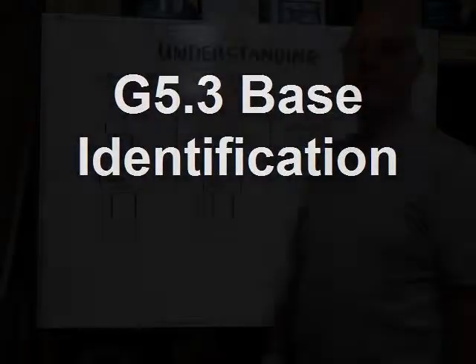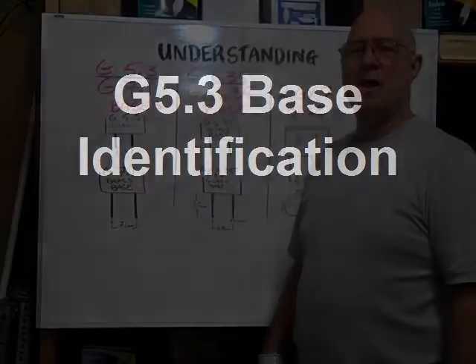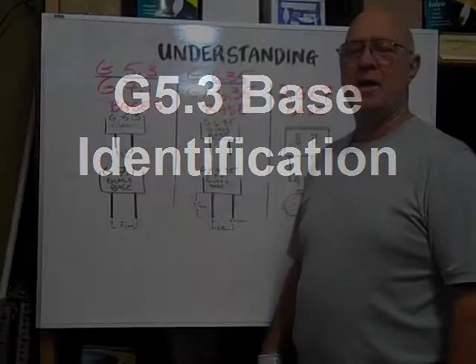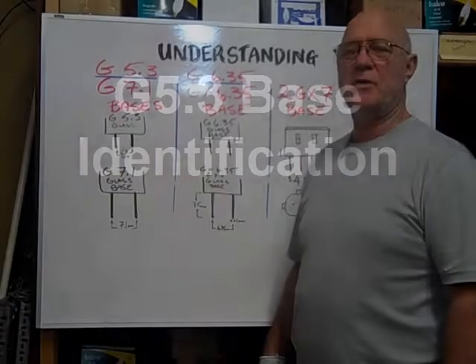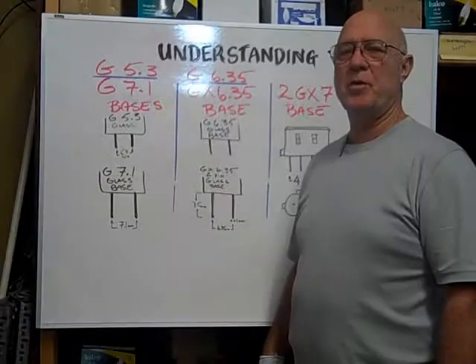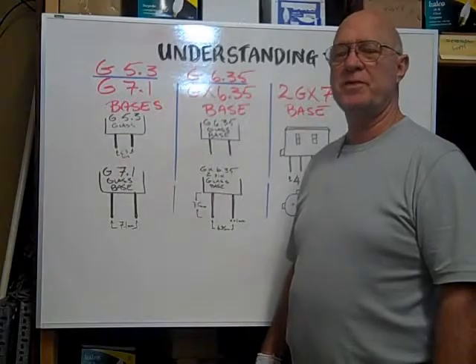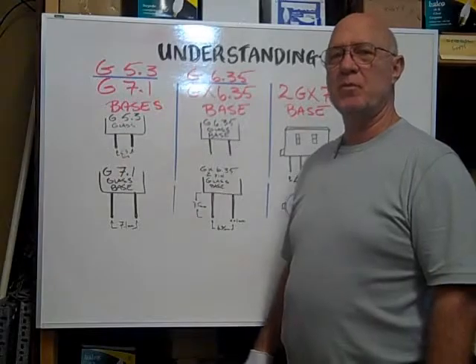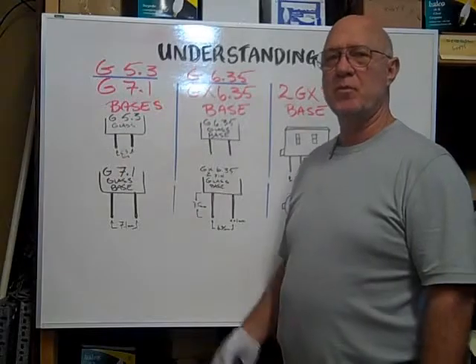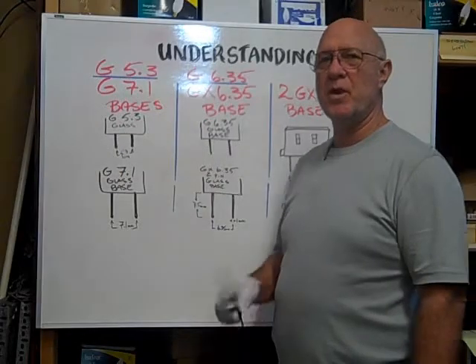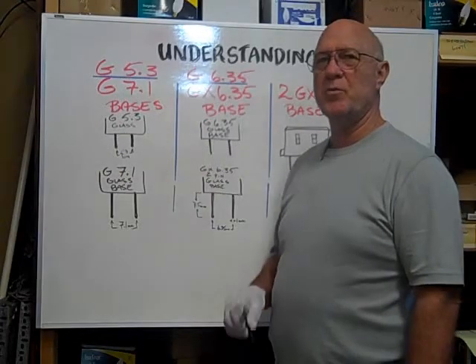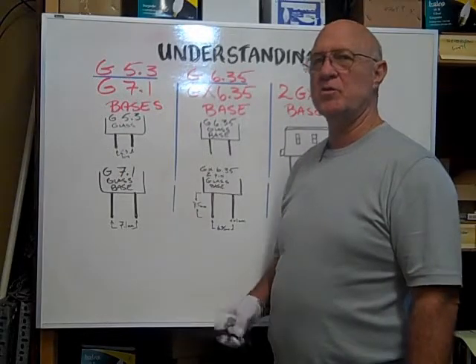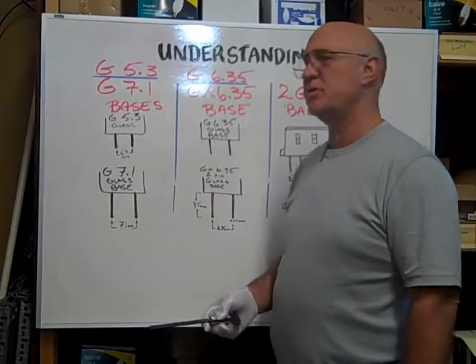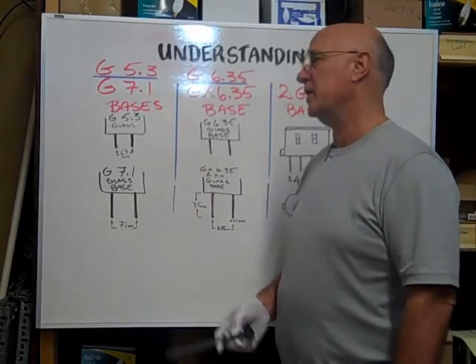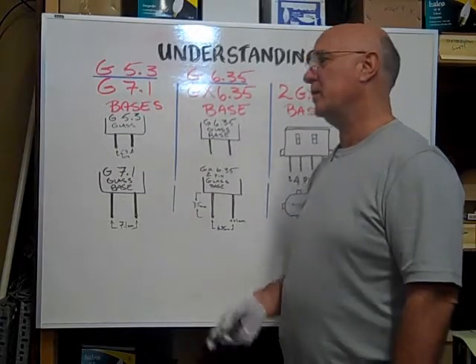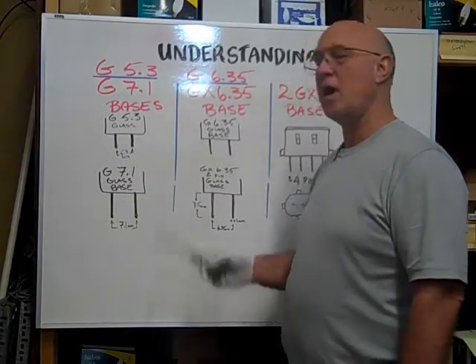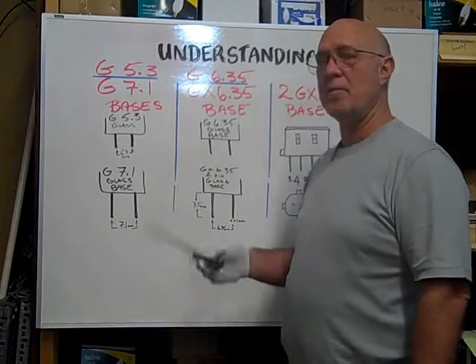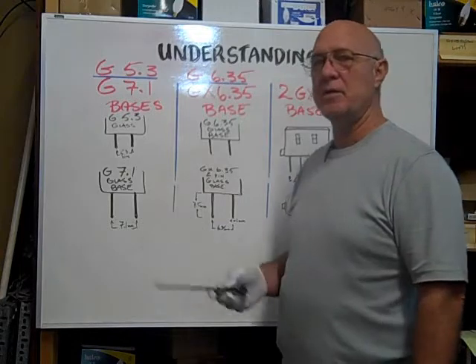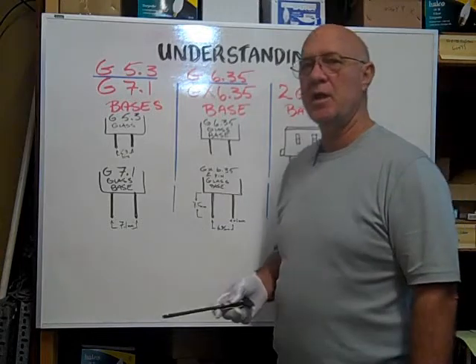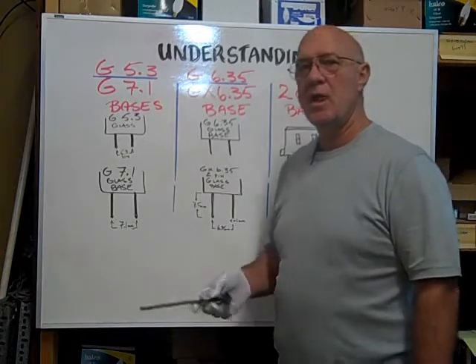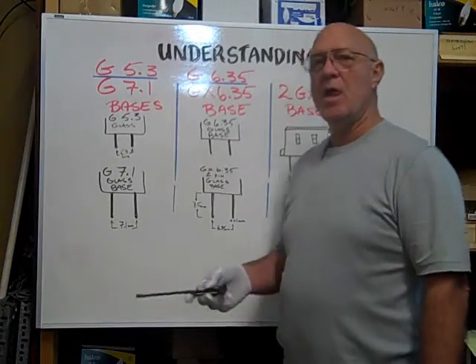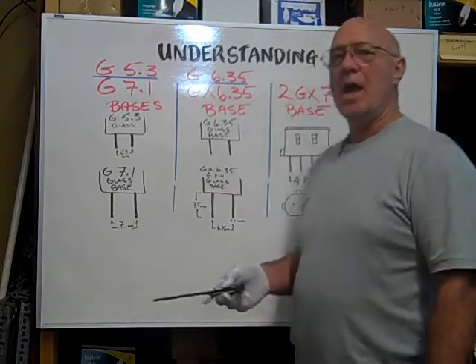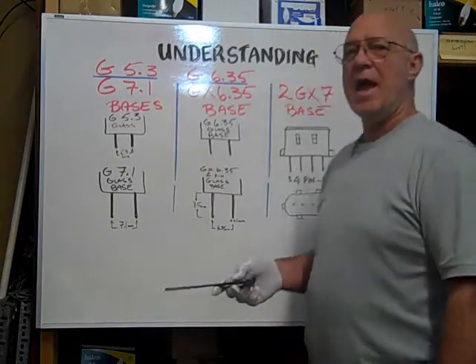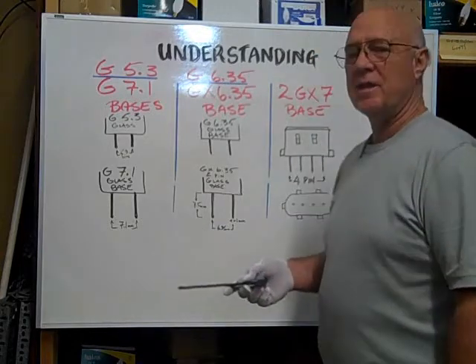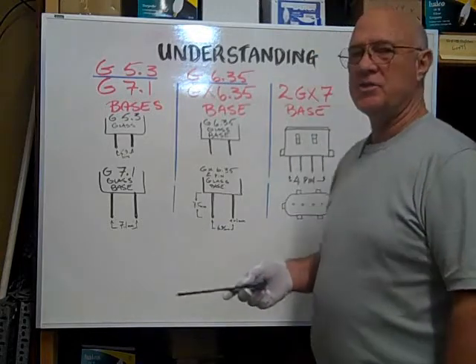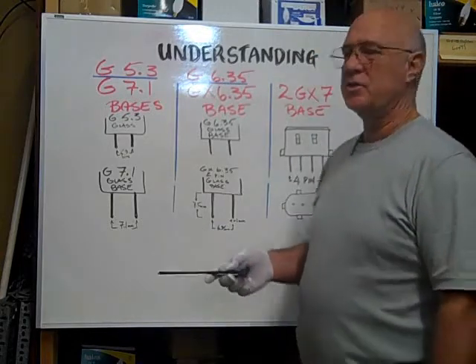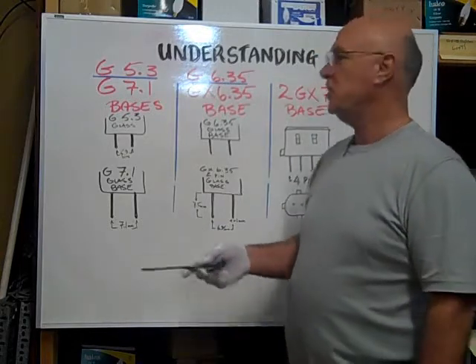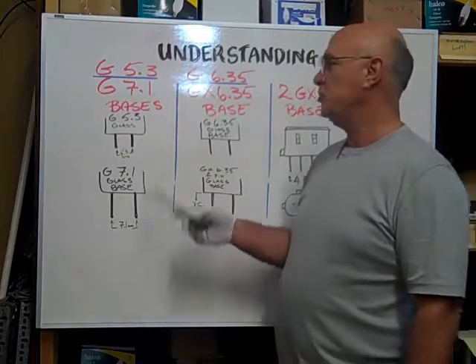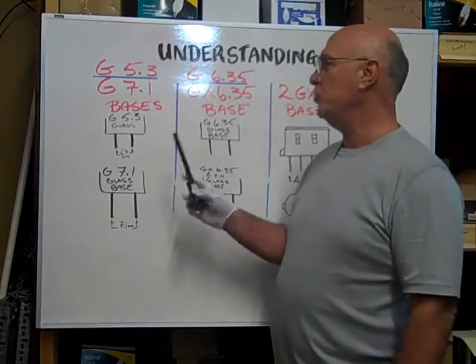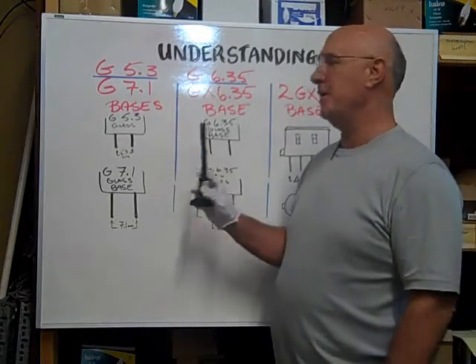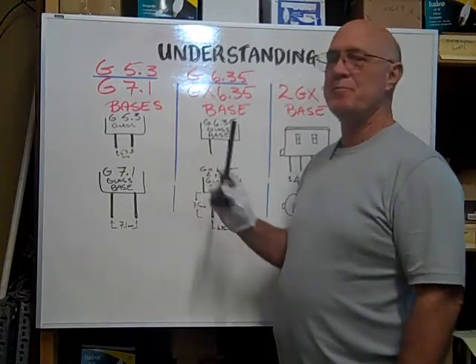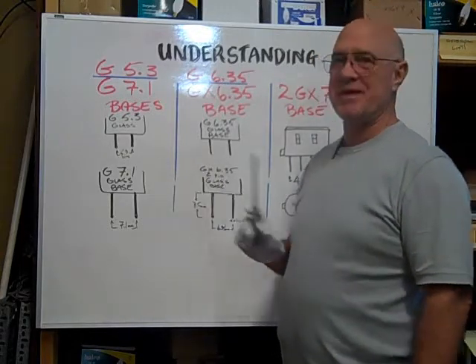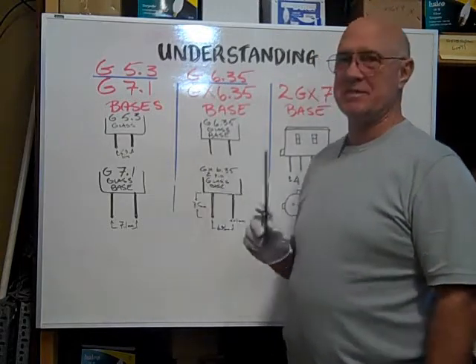Hi, here at Bulbtown. We want to help you understand the common halogen two-pin bases.